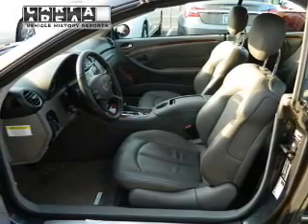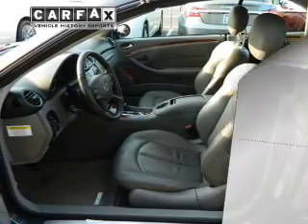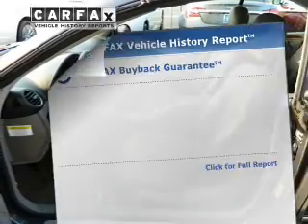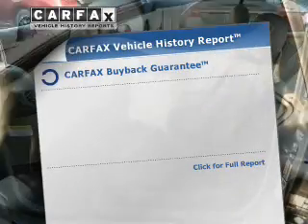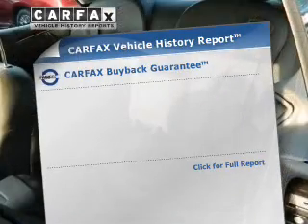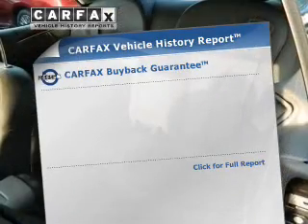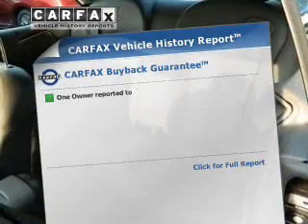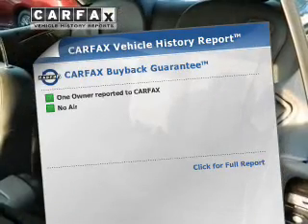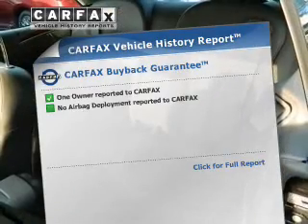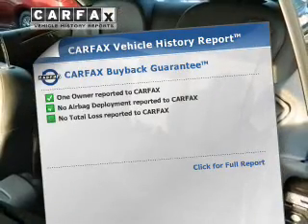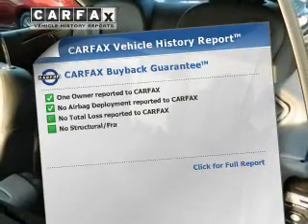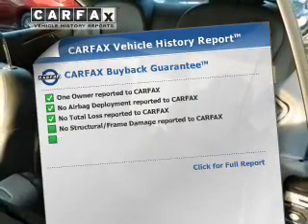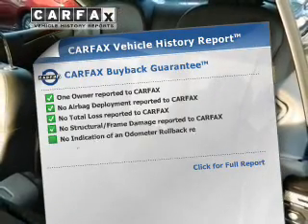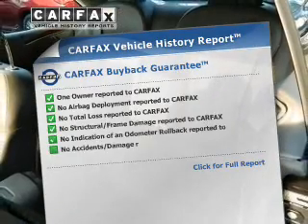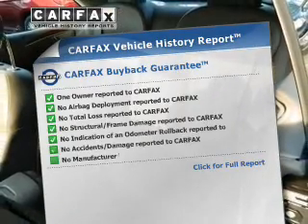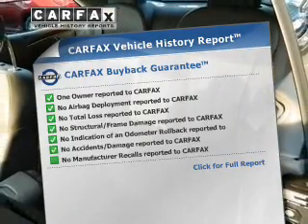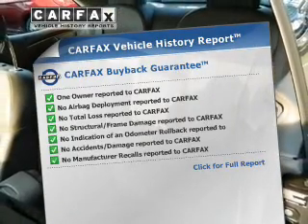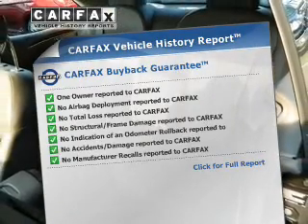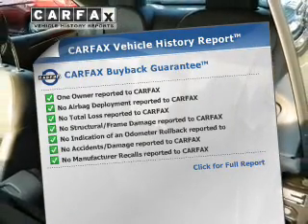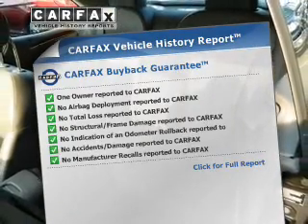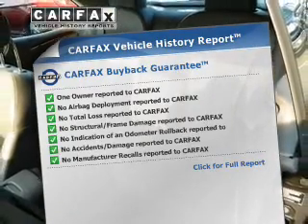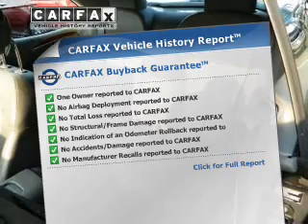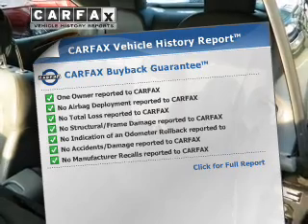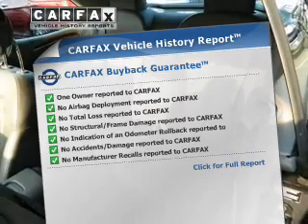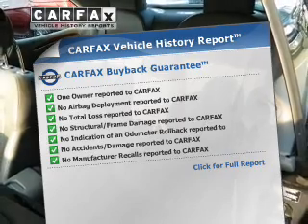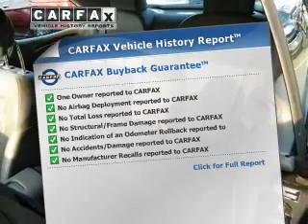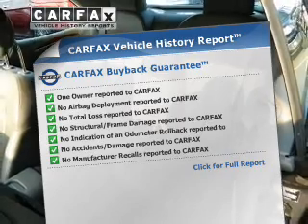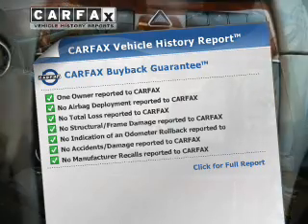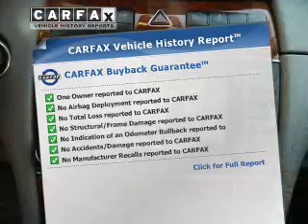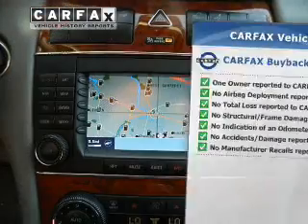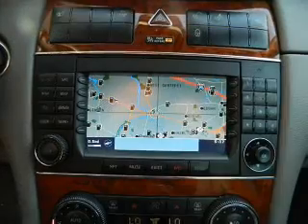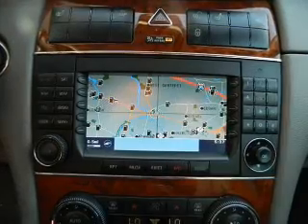A vehicle history report from Carfax, the most trusted provider of vehicle history information, is offered to provide you with peace of mind.